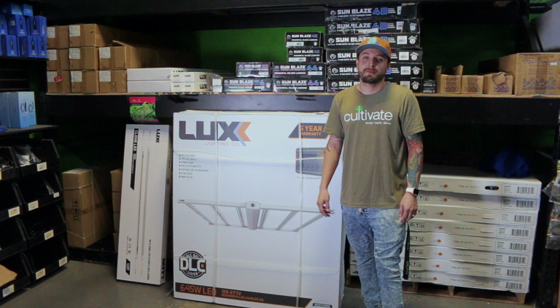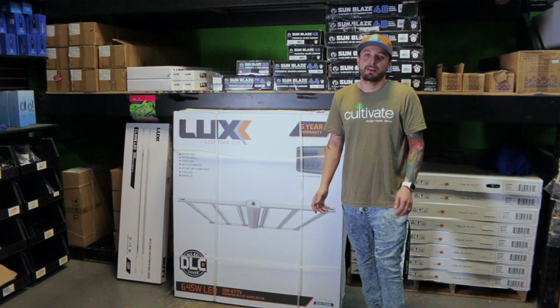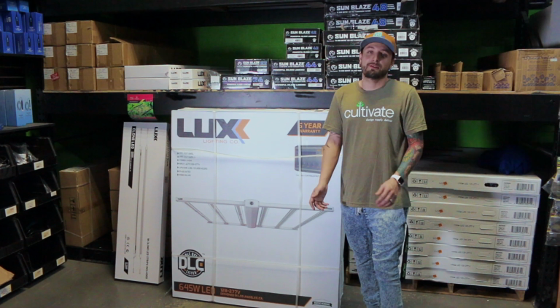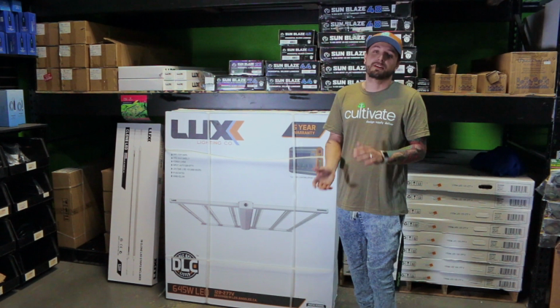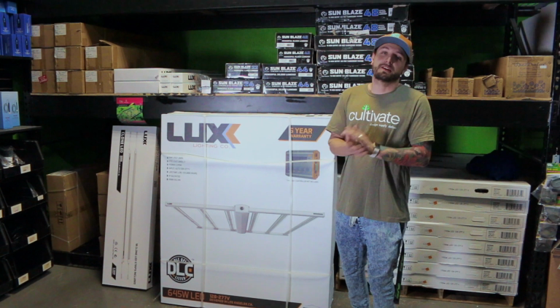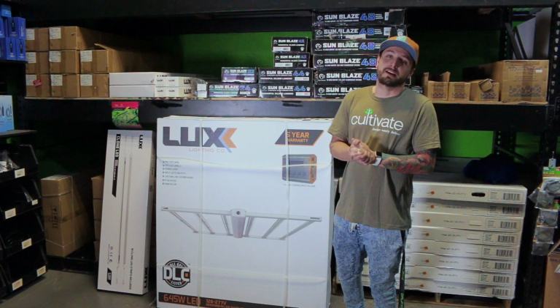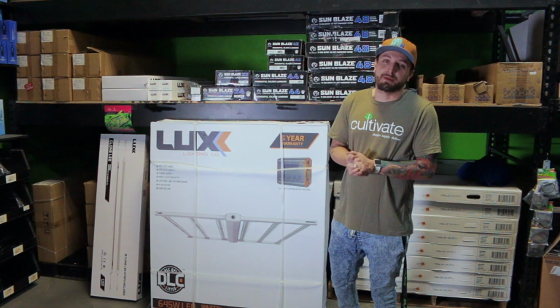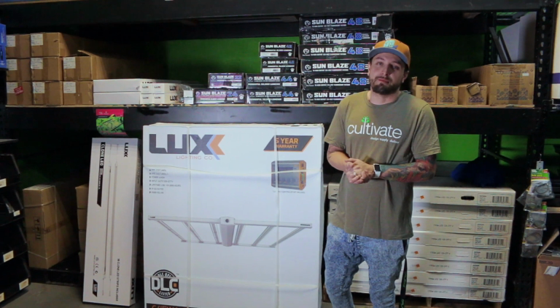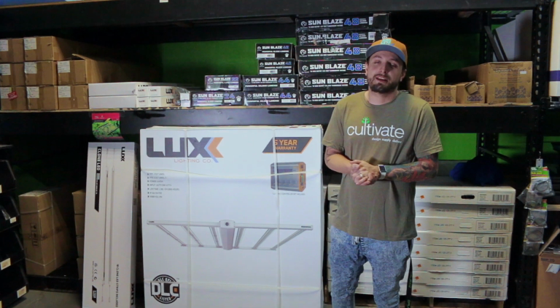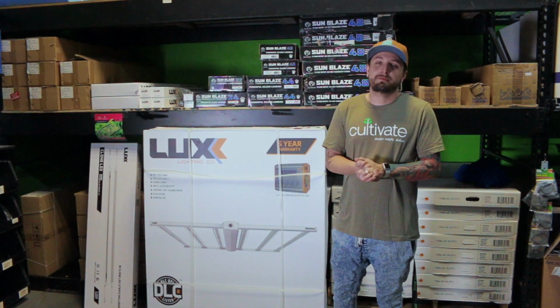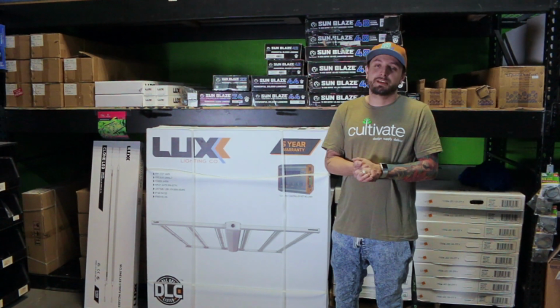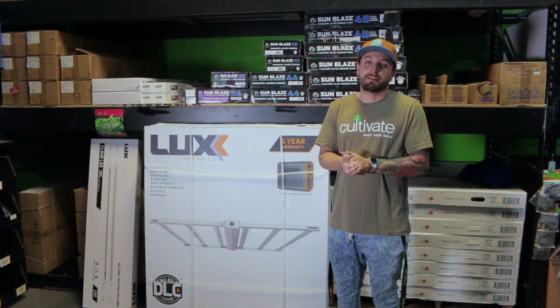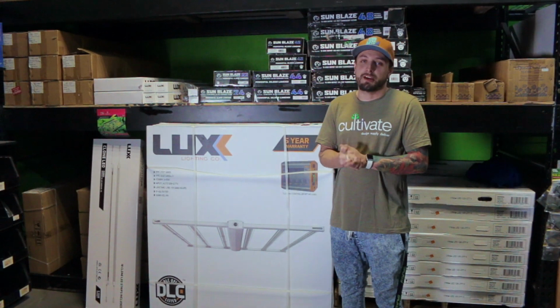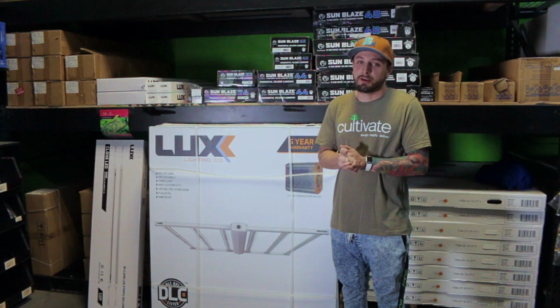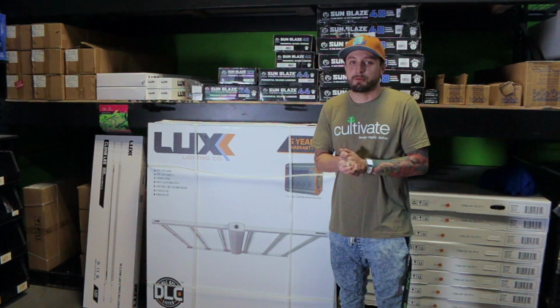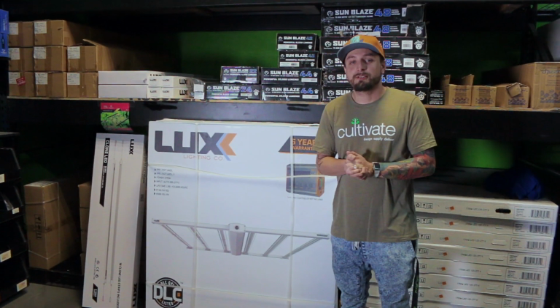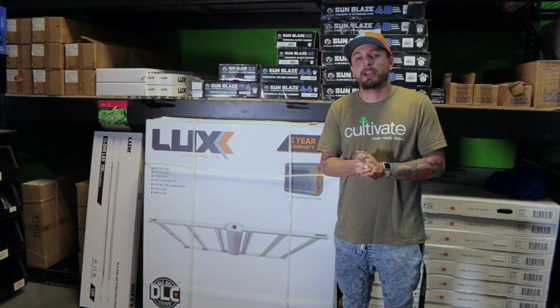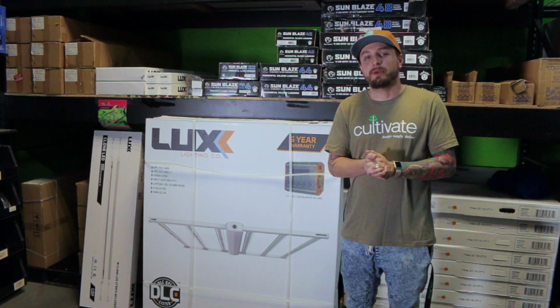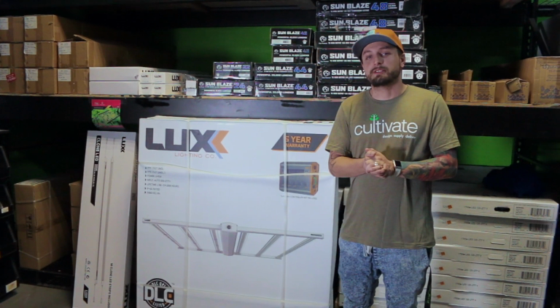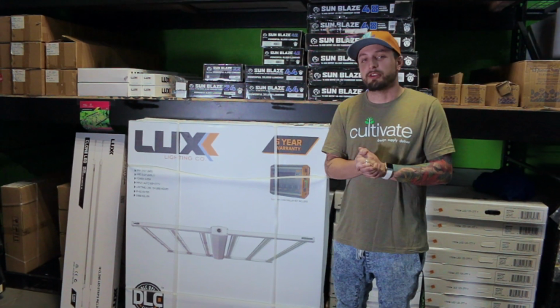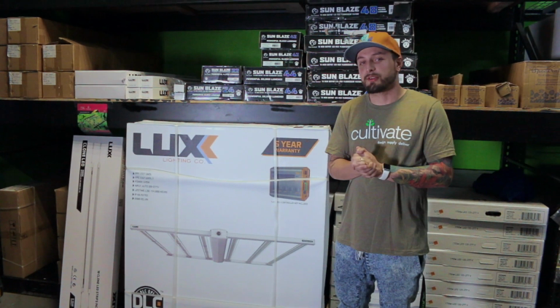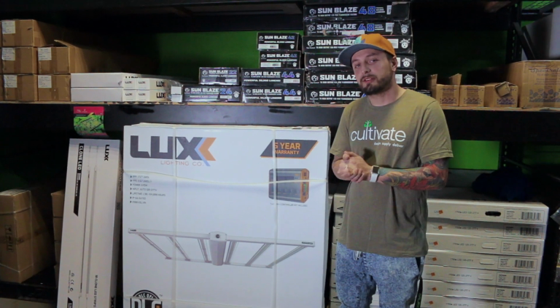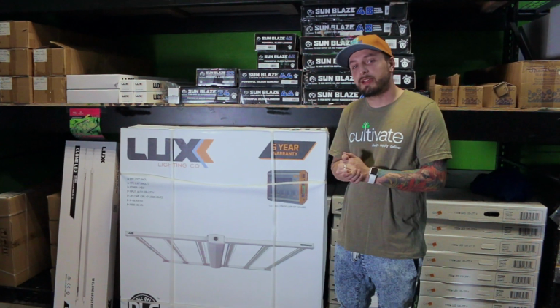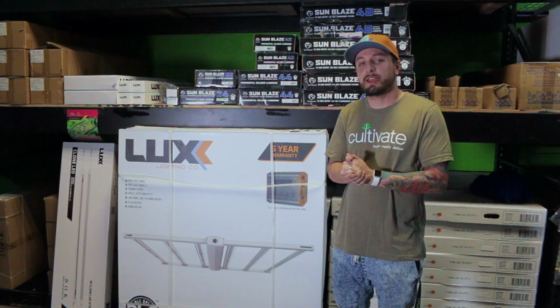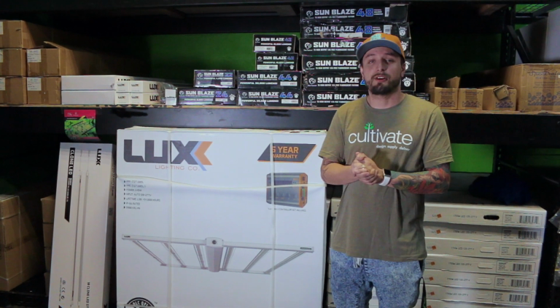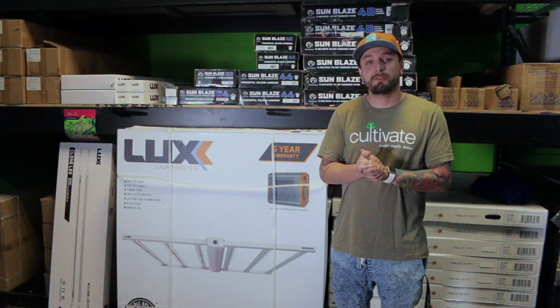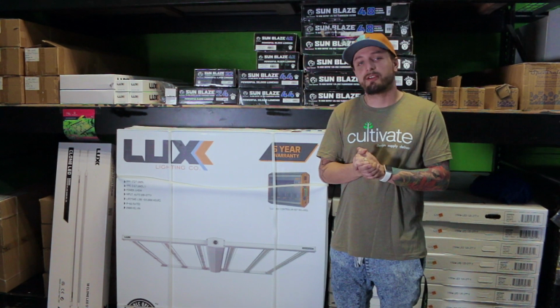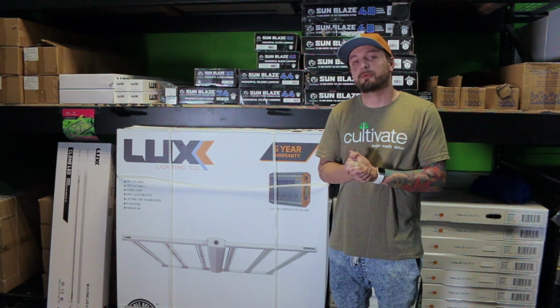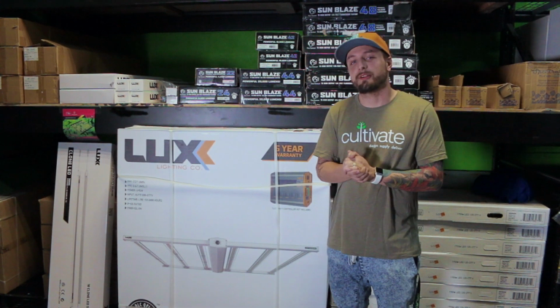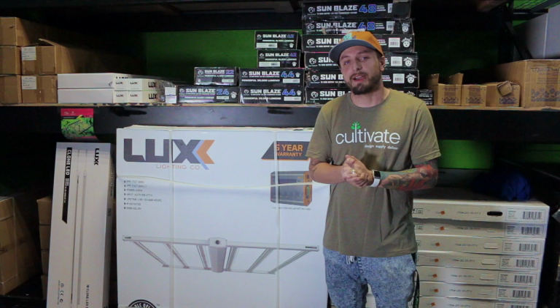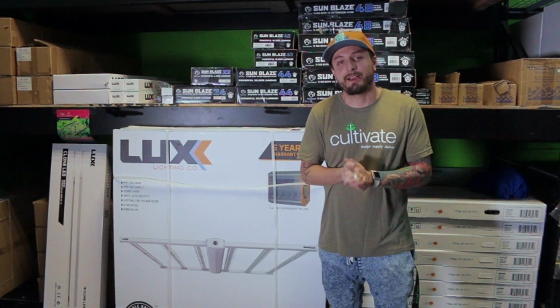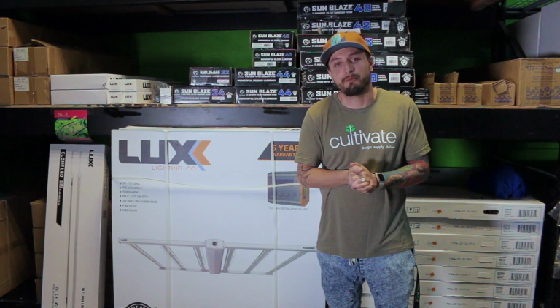Hey, what's going on everybody? My name is Keith and I am a commercial account manager here with Cultivate at CultivateColorado.com.